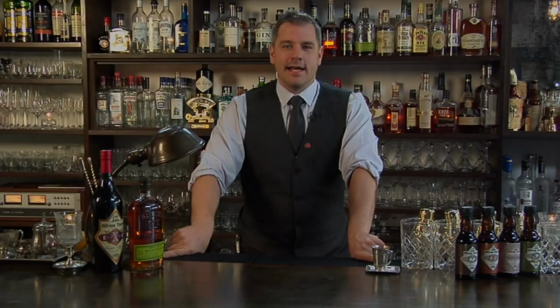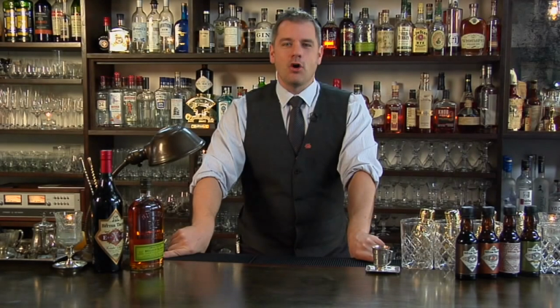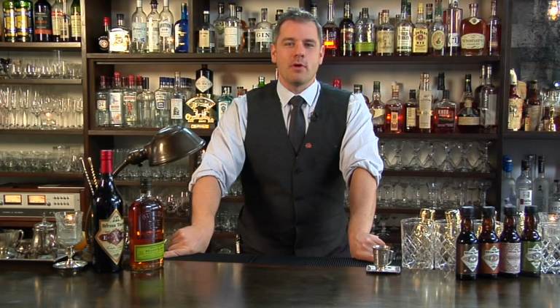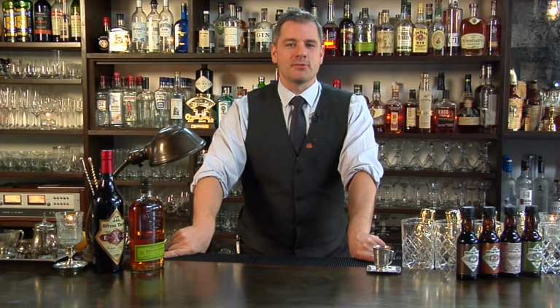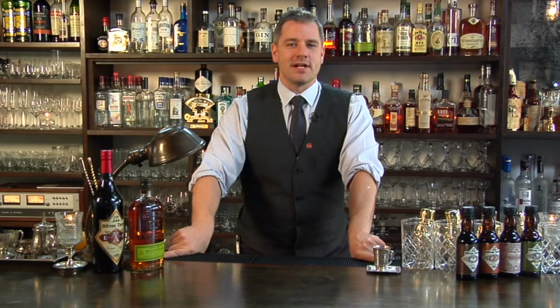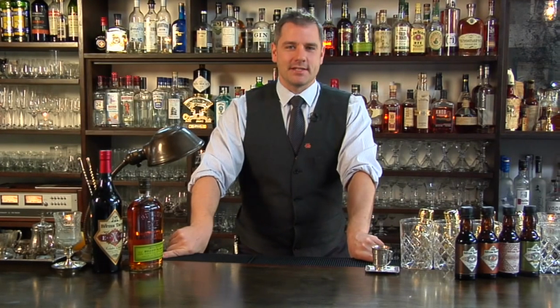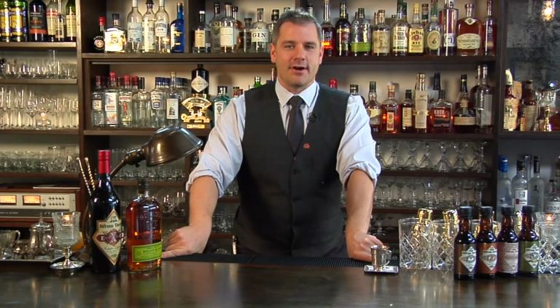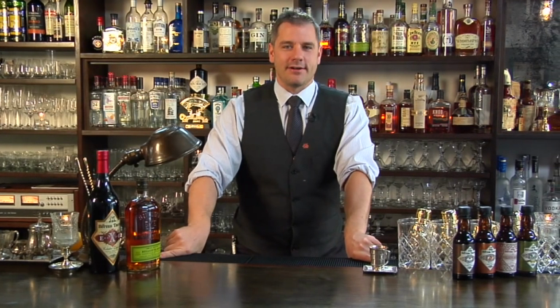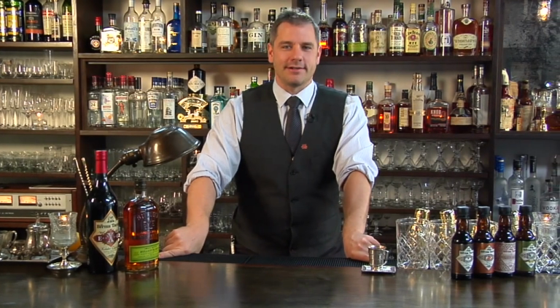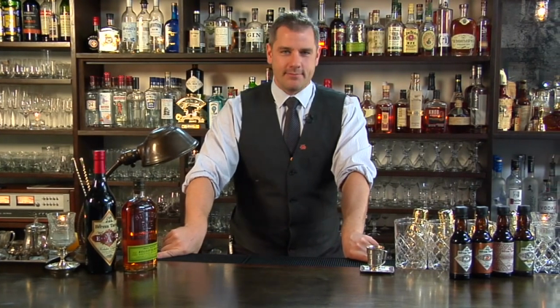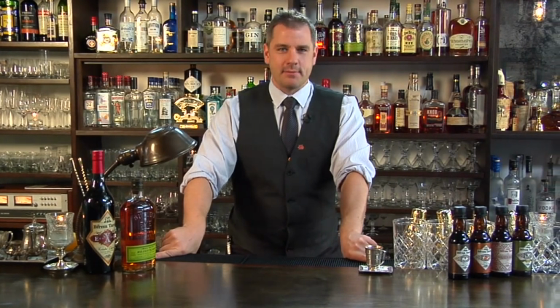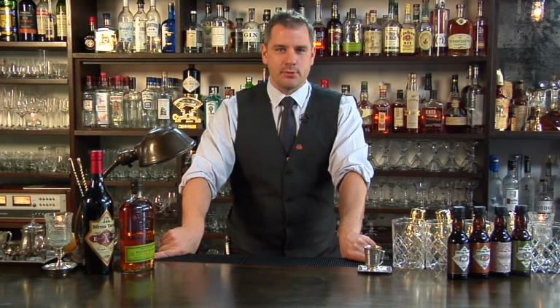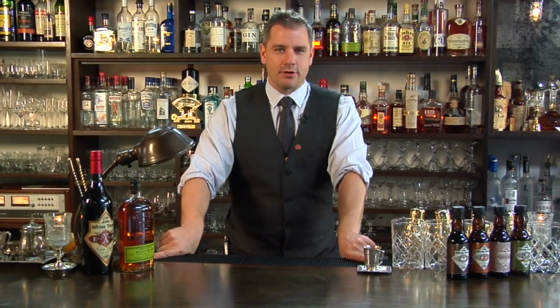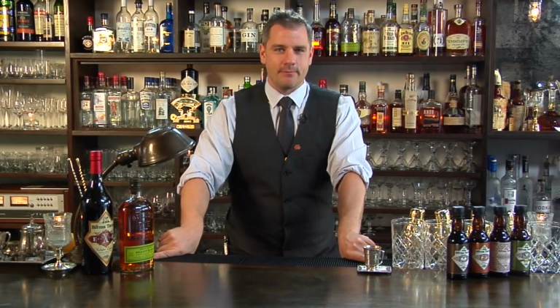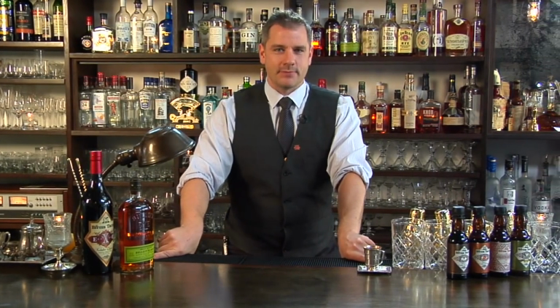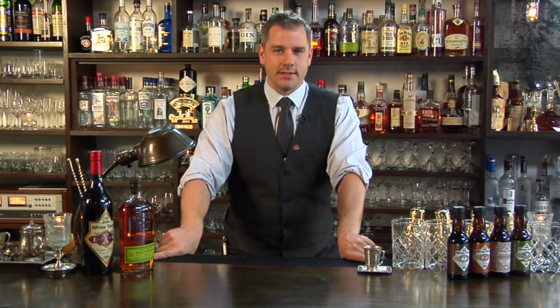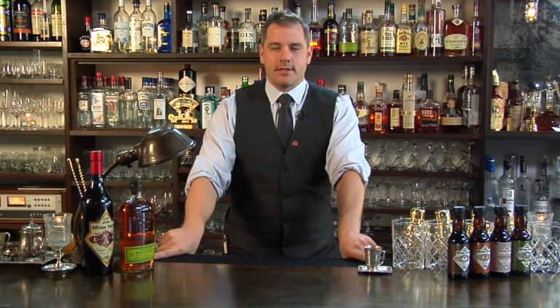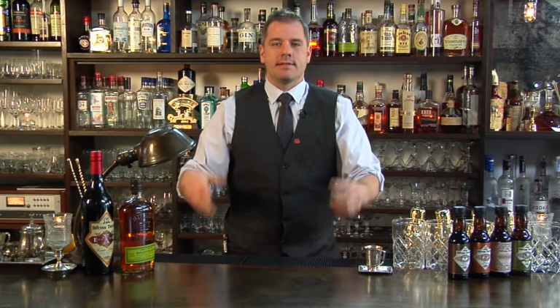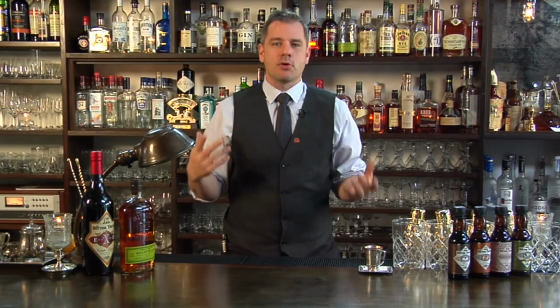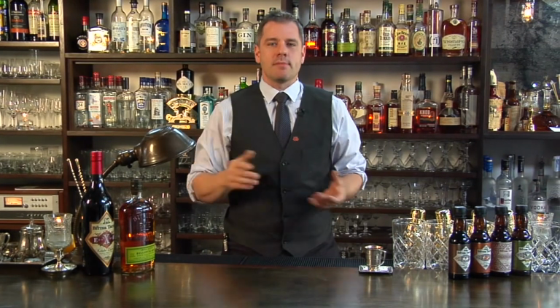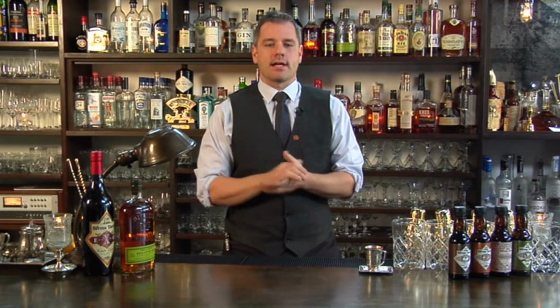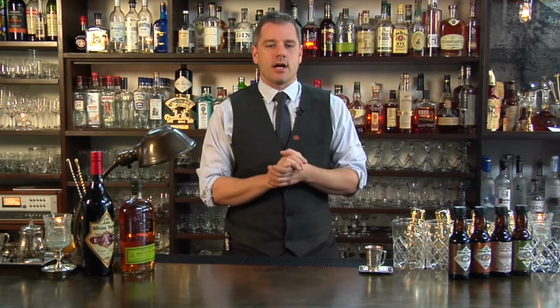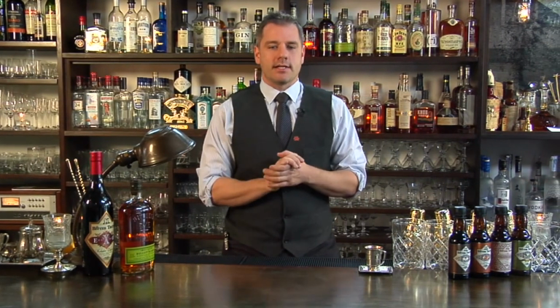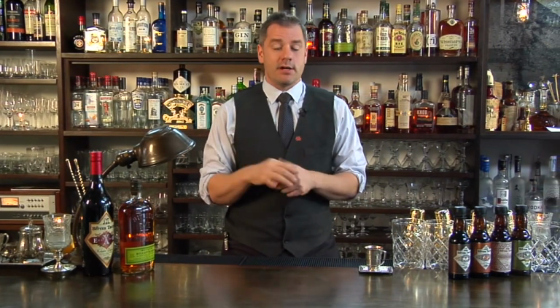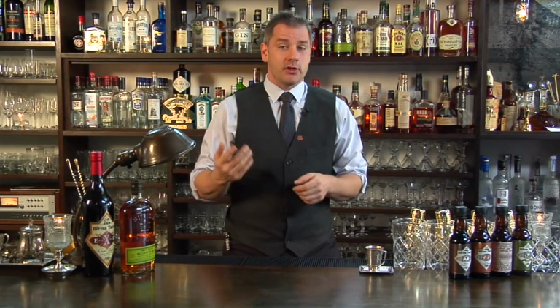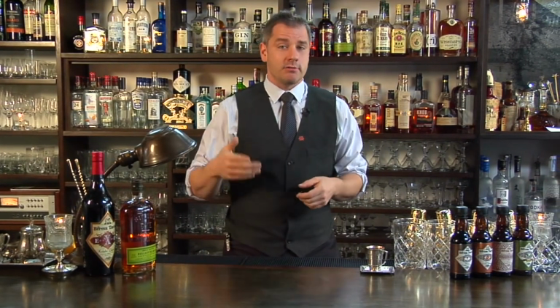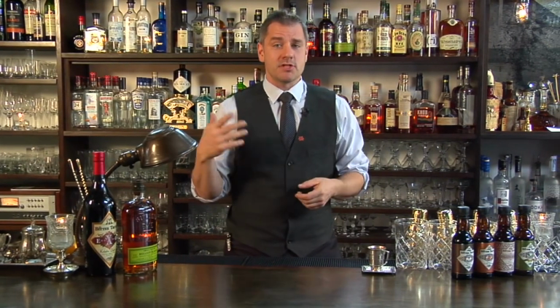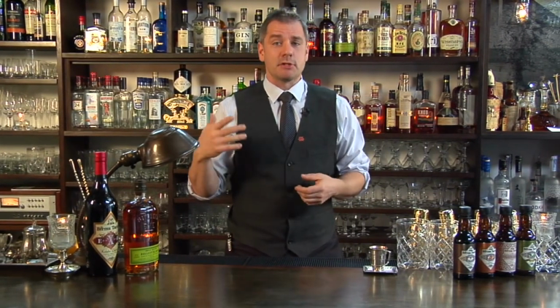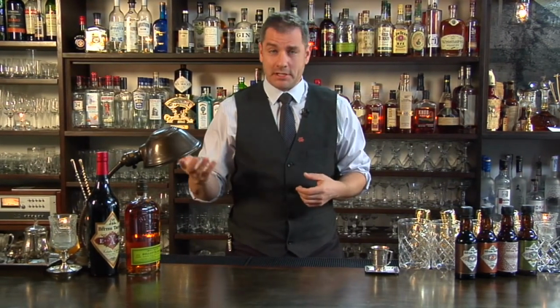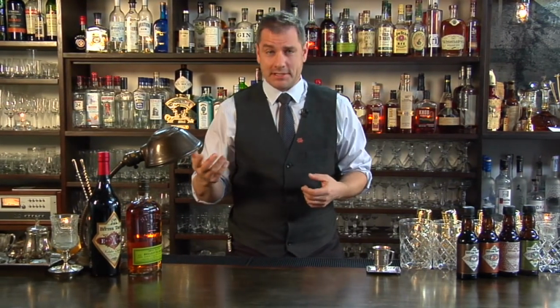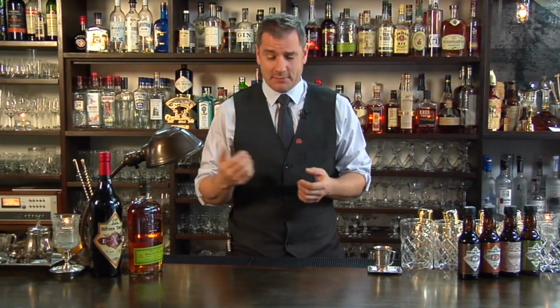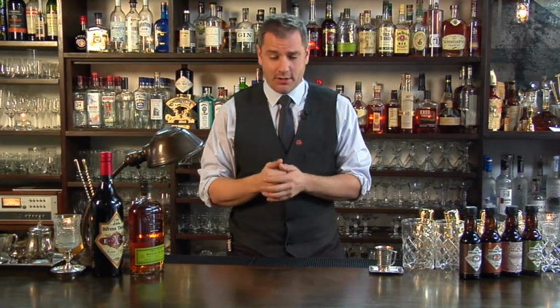Hello, welcome to Raising the Bar. I'm Jamie Boudreaux. Today we're going to make a cocktail and we're going to do some learning as well.